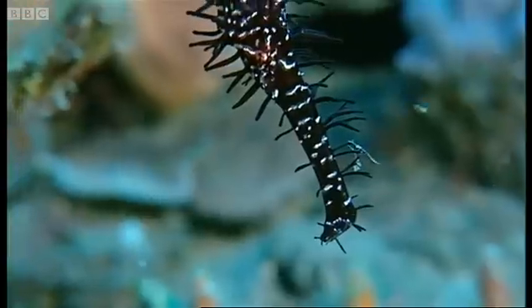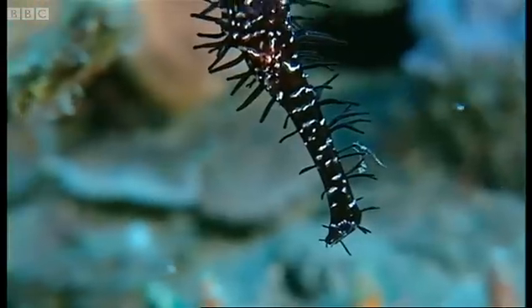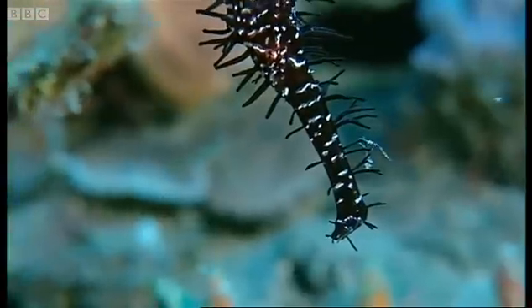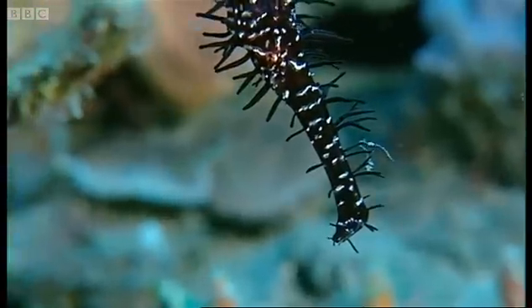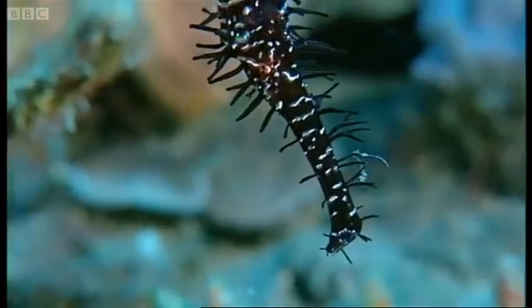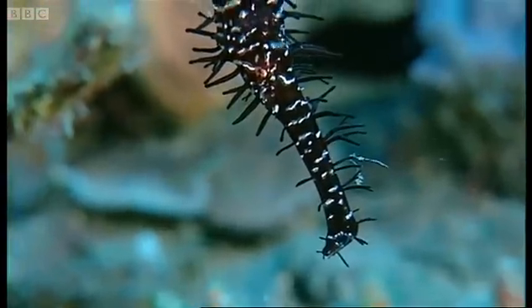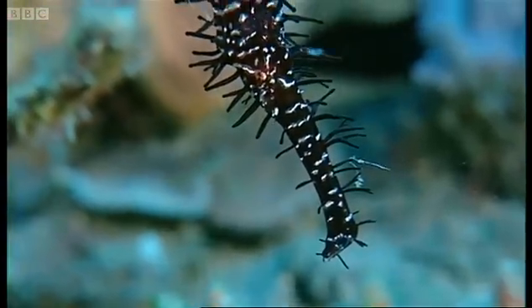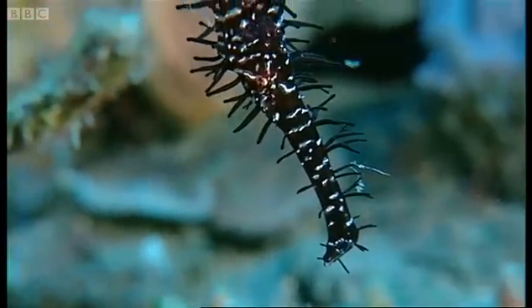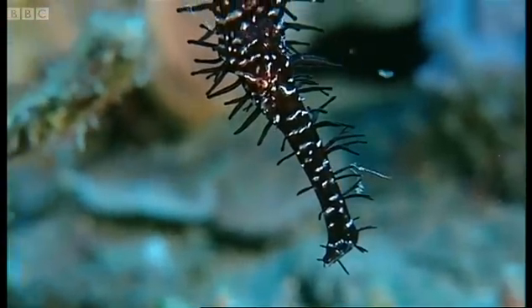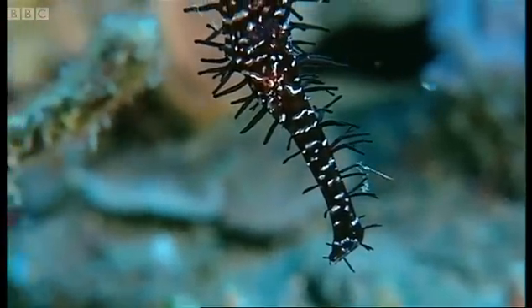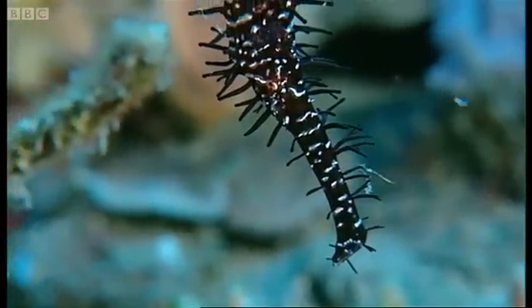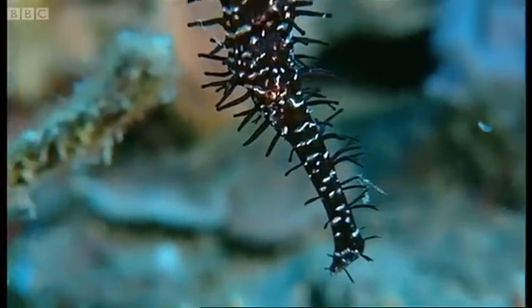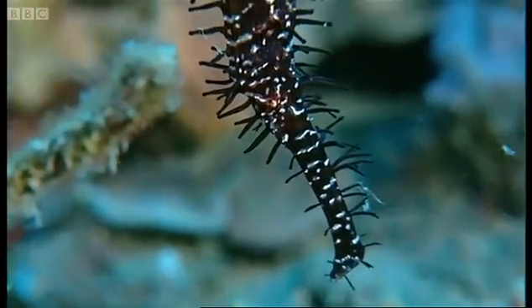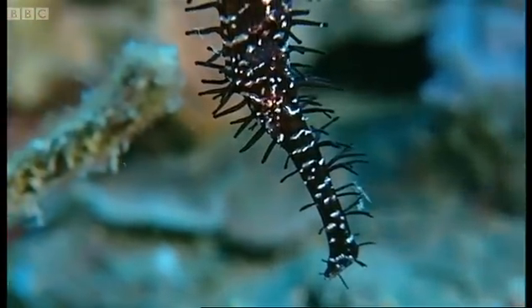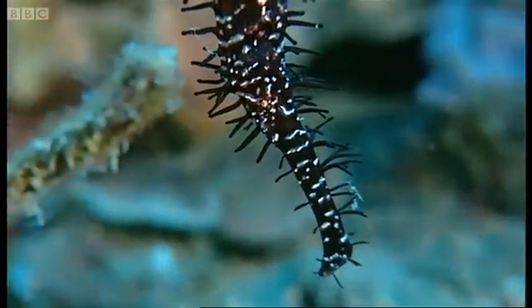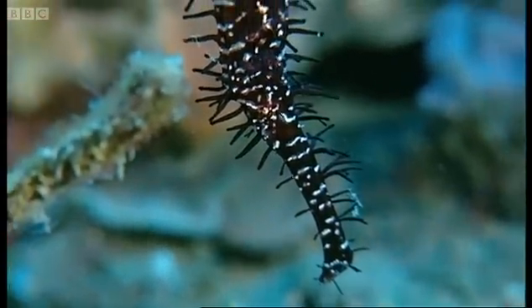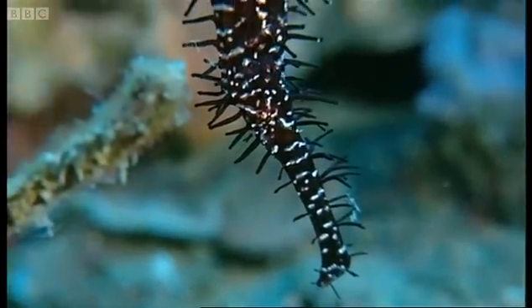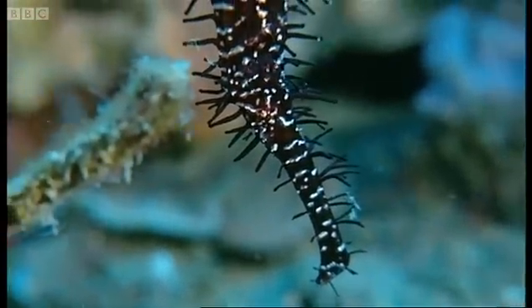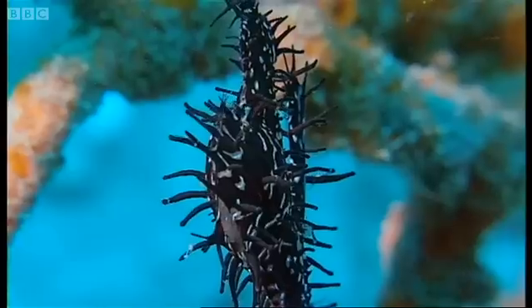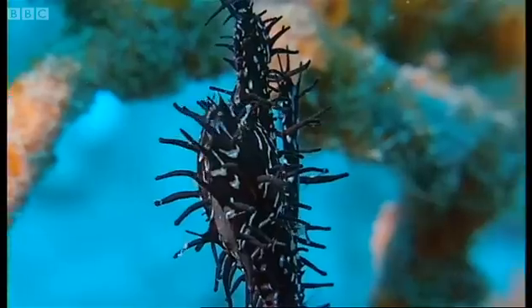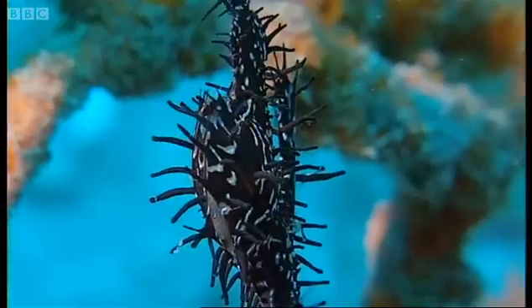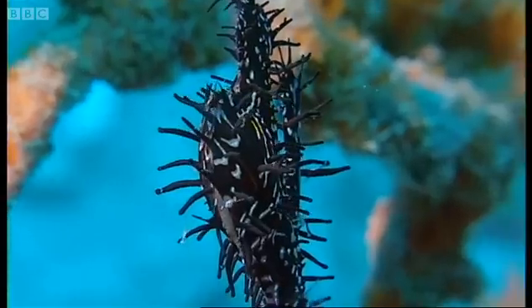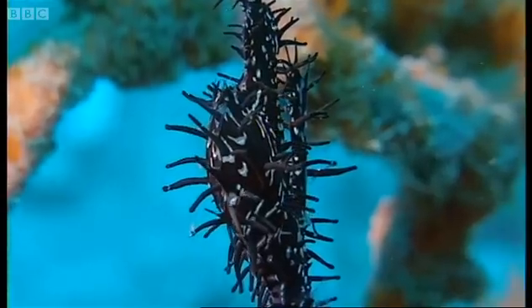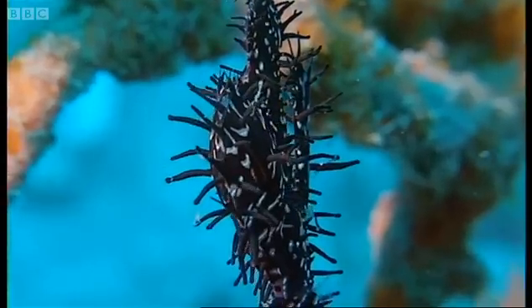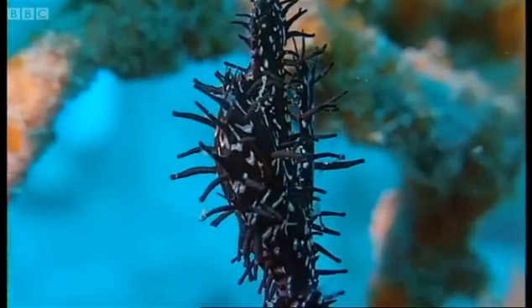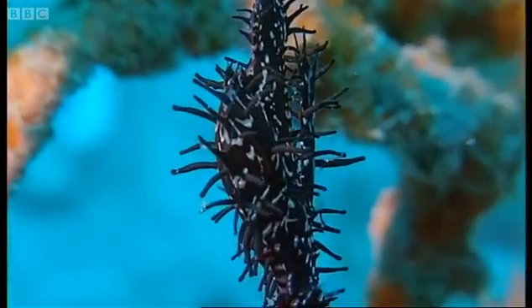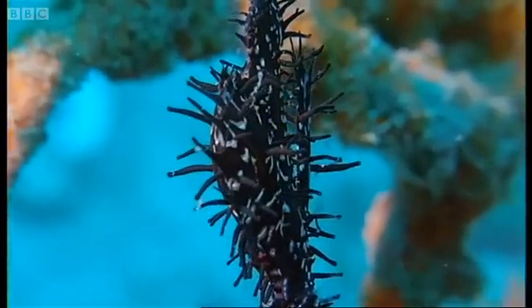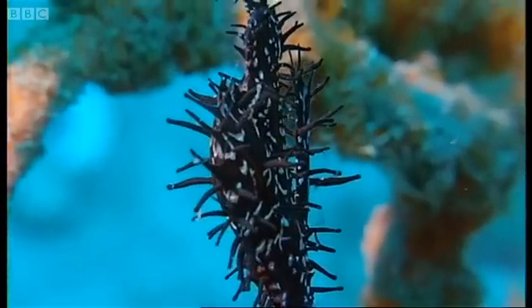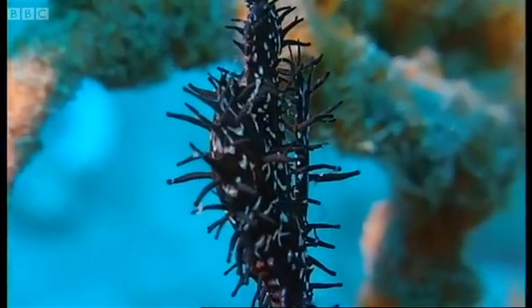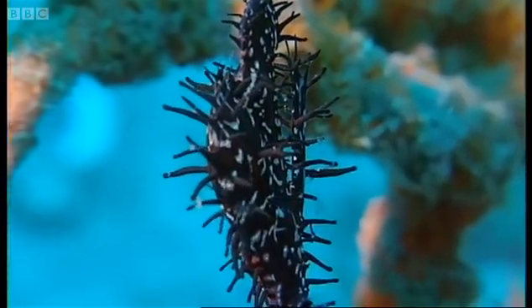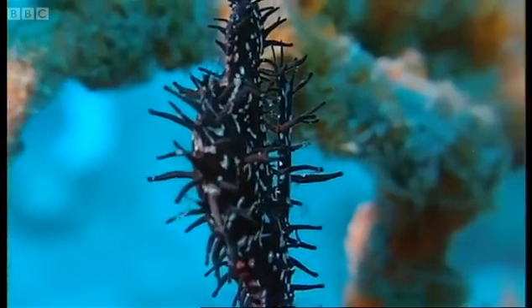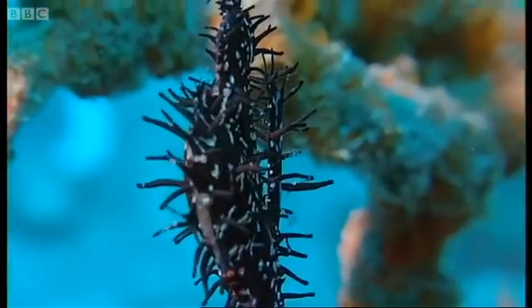Pipefish are related to seahorses. And like them, it's the males that carry the eggs in a special brood pouch.